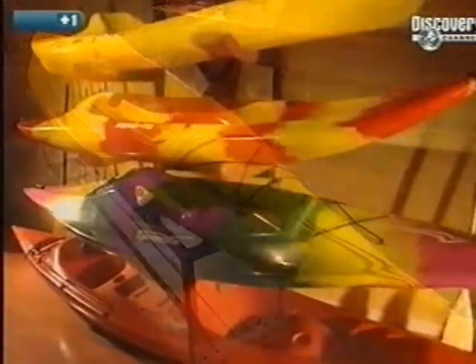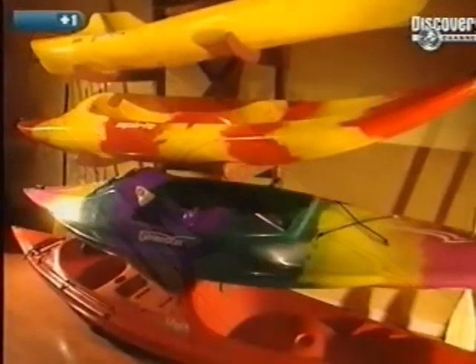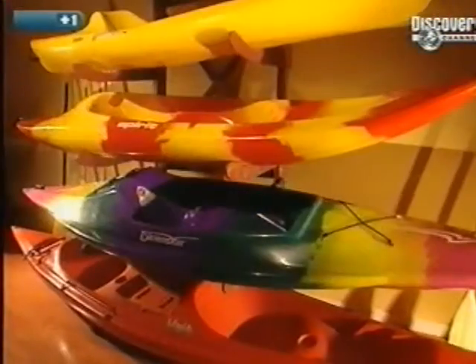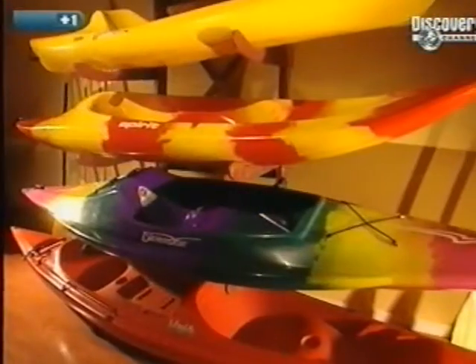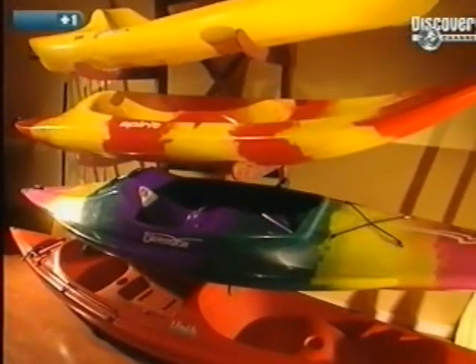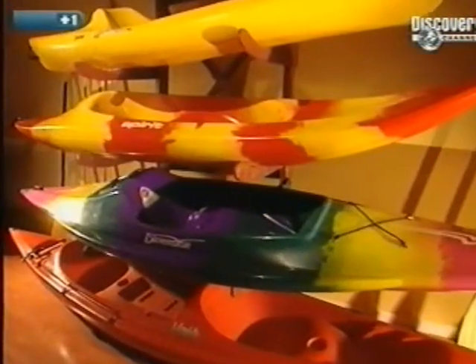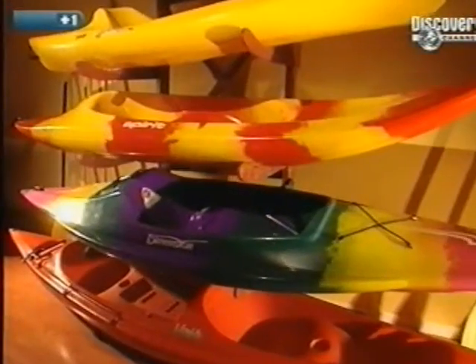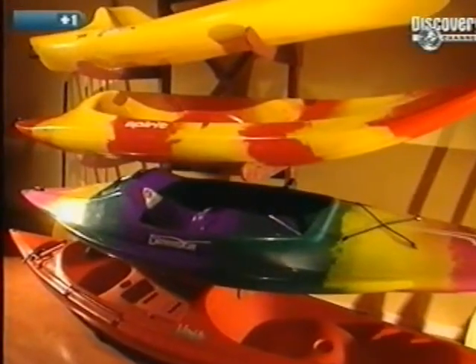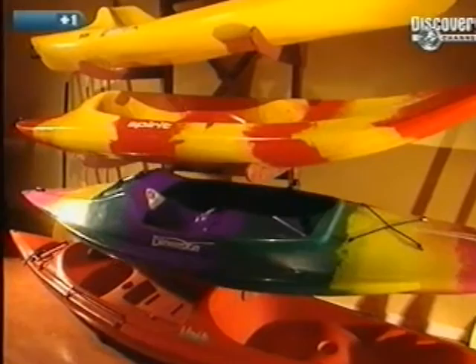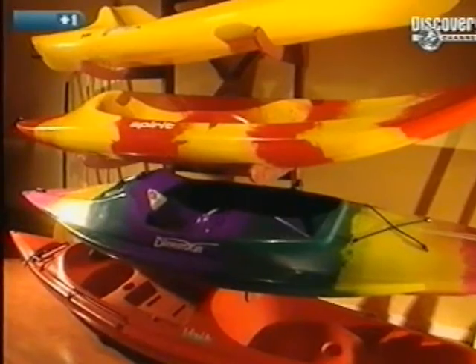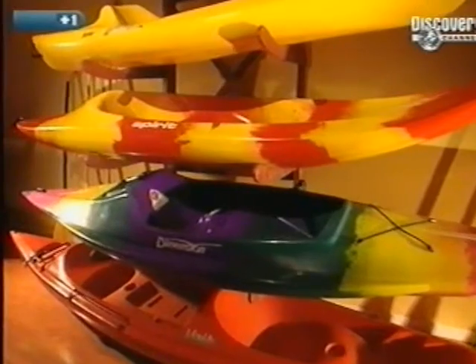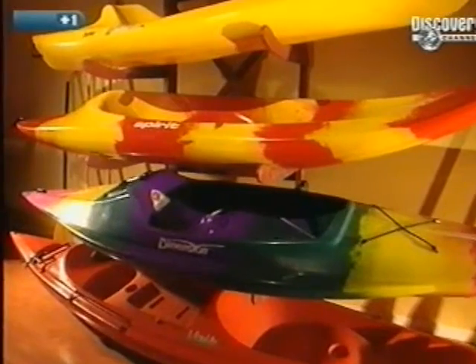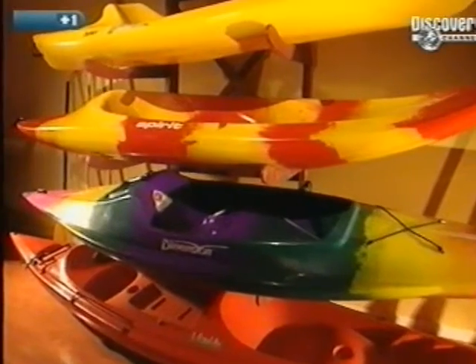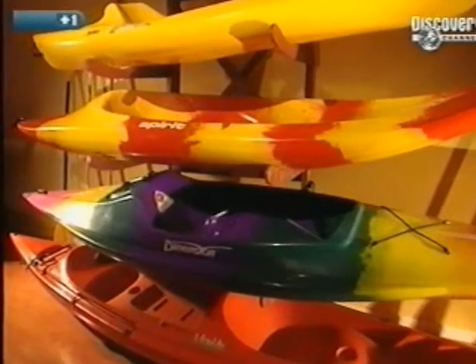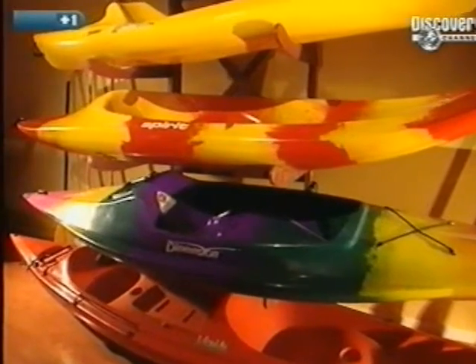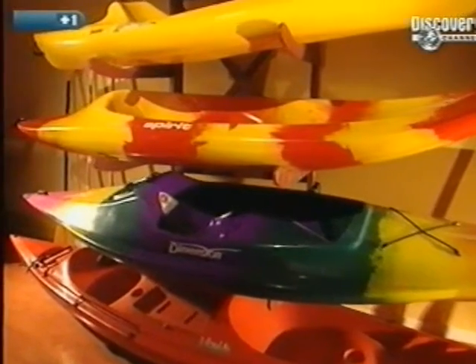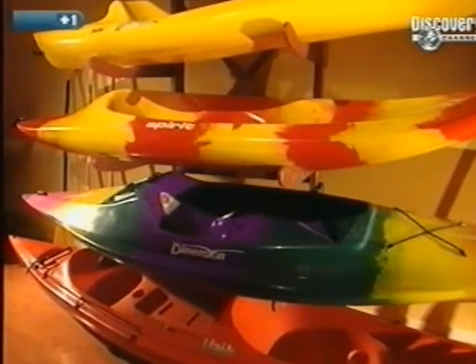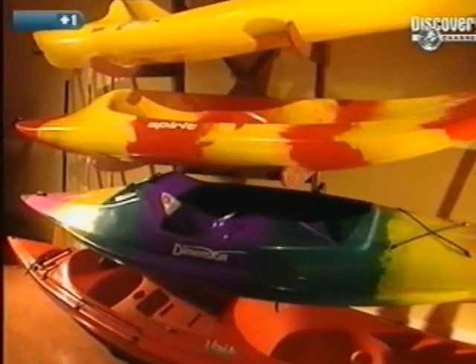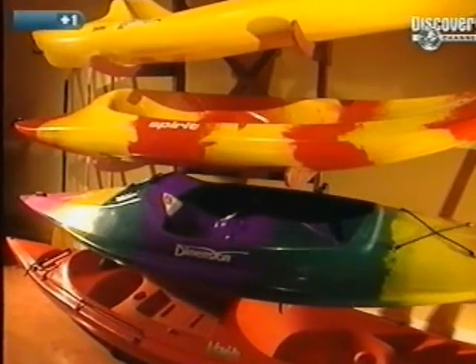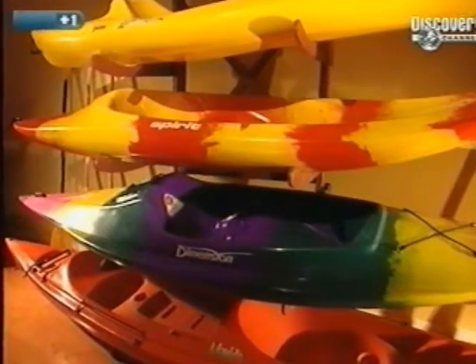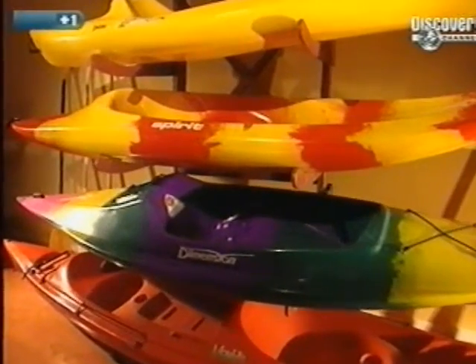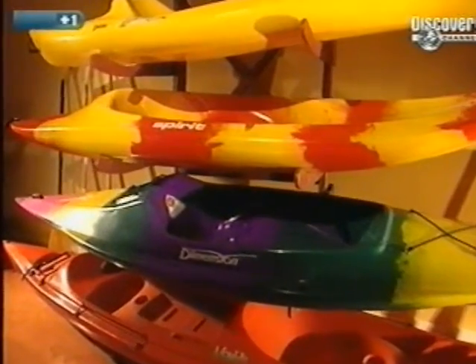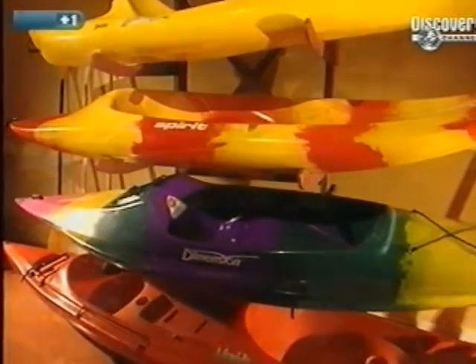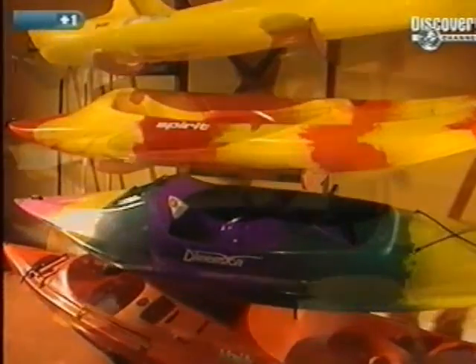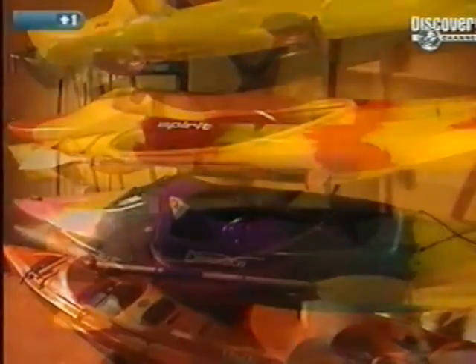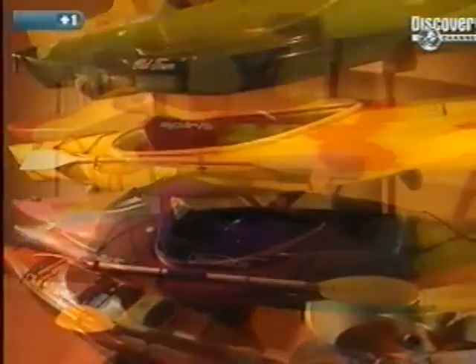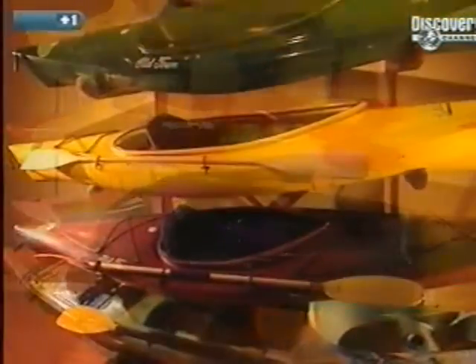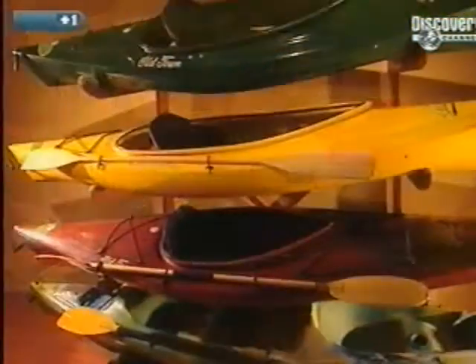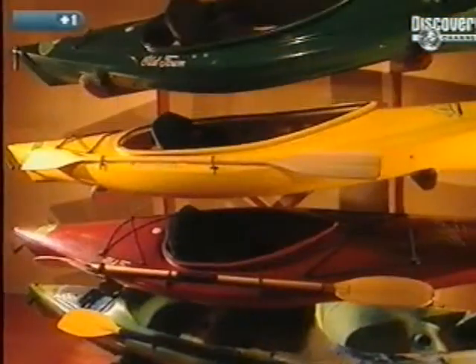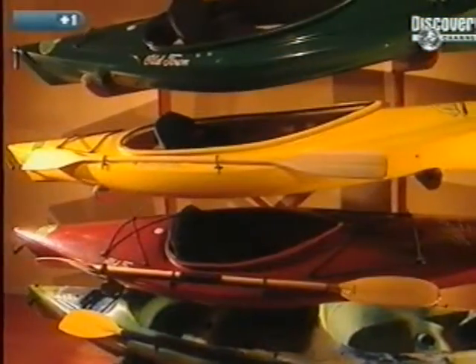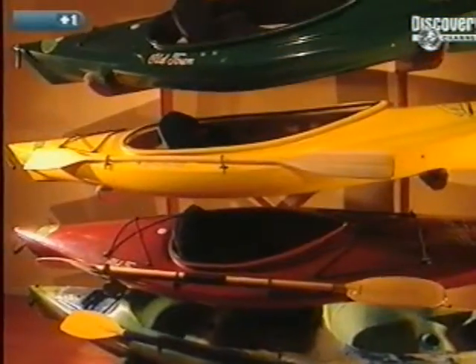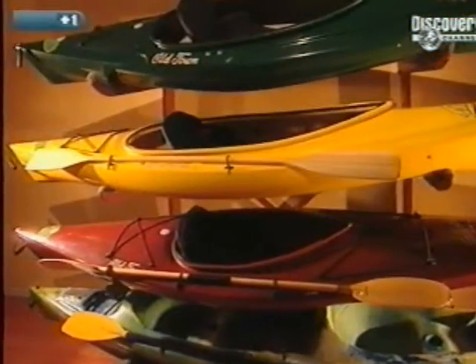Finally, the kayak is packaged for delivery. The adventure is ready to begin.